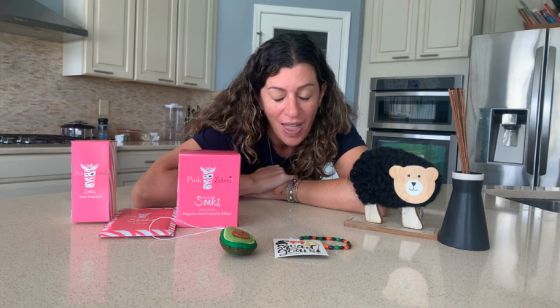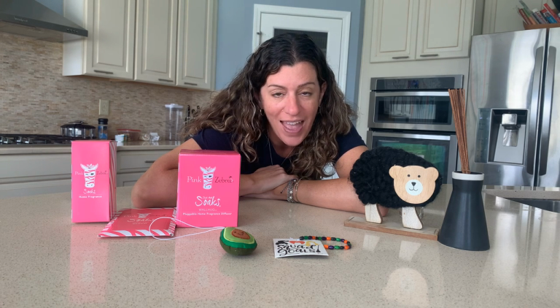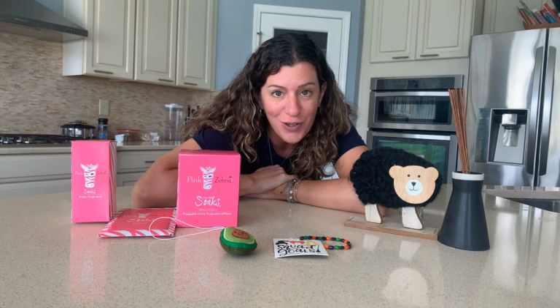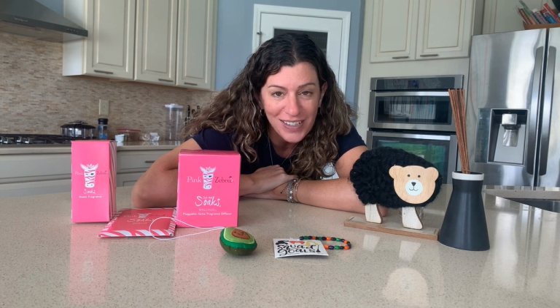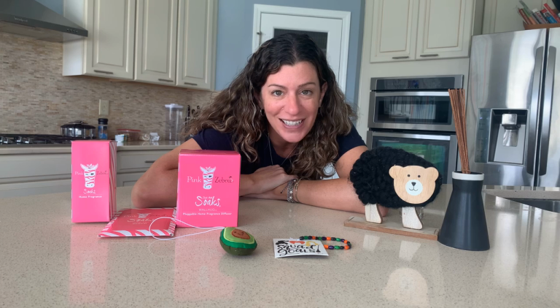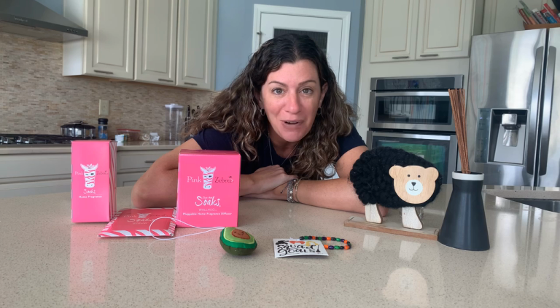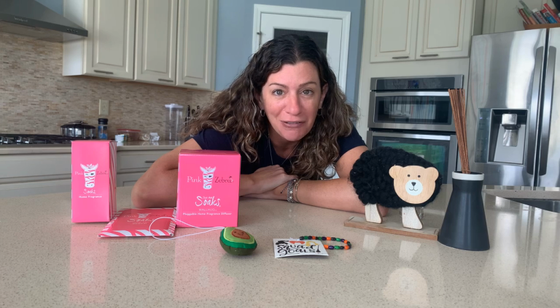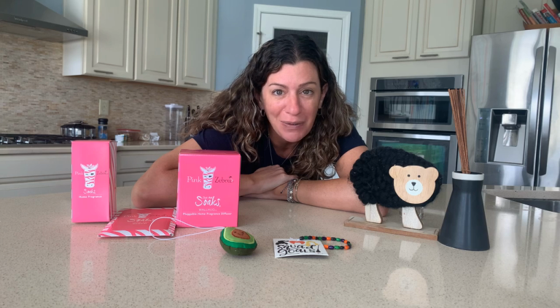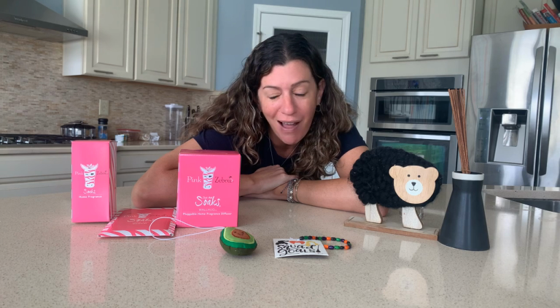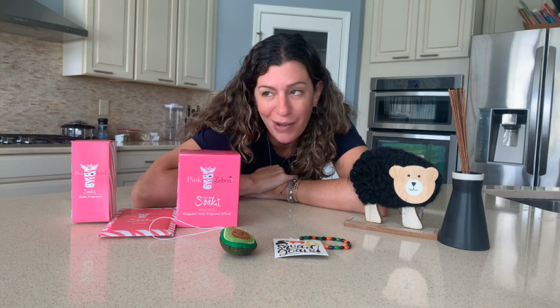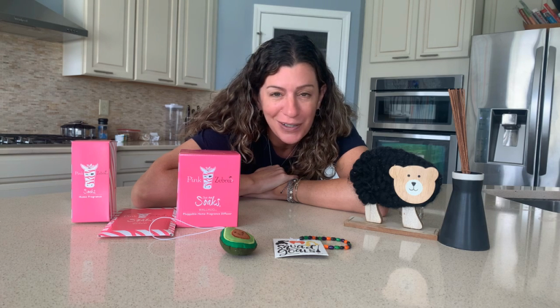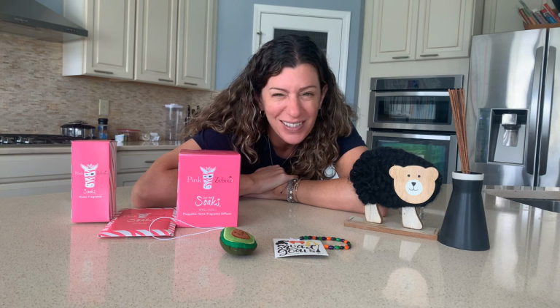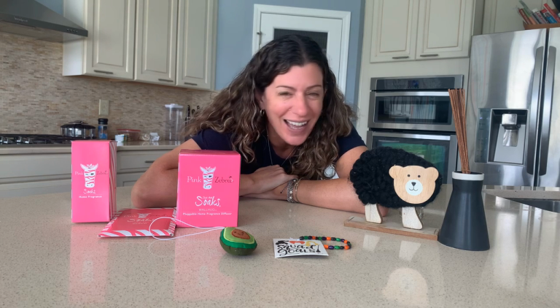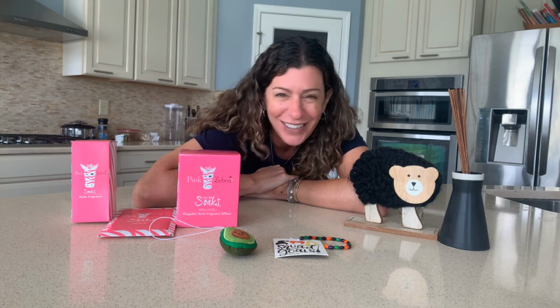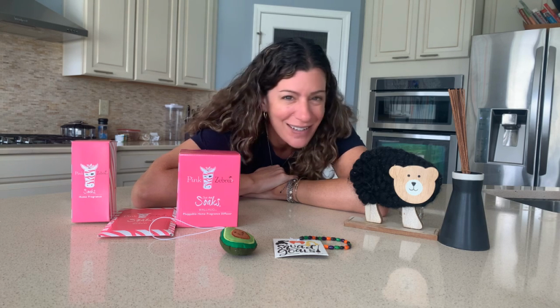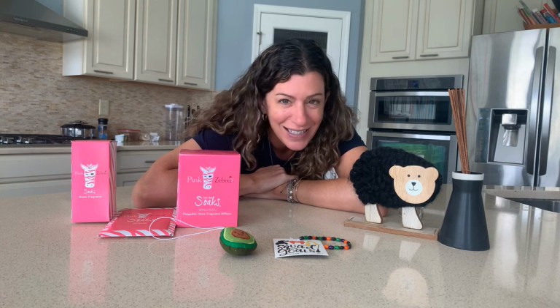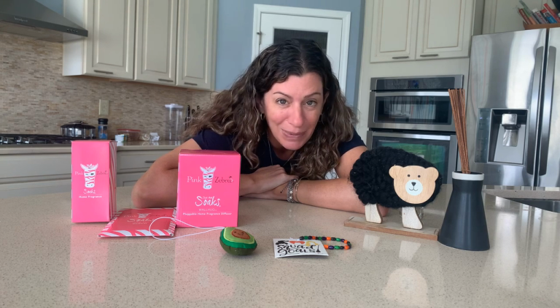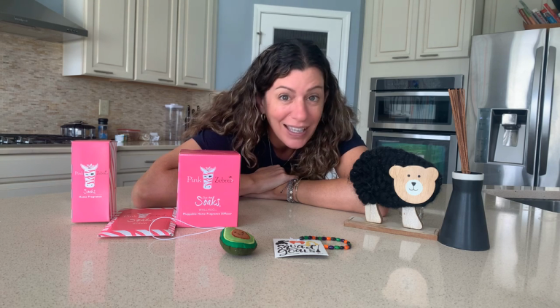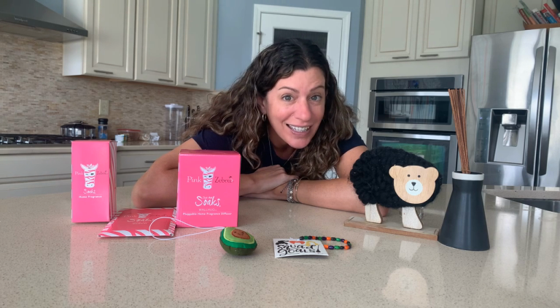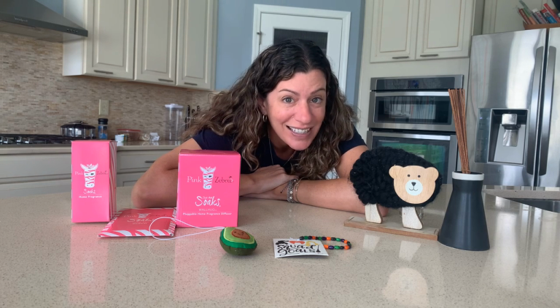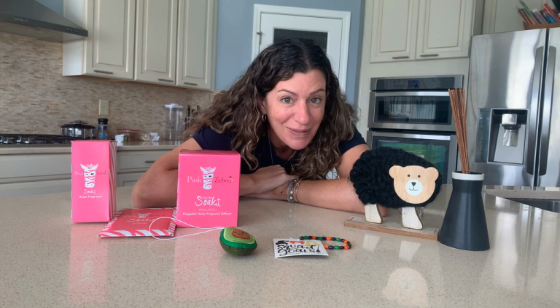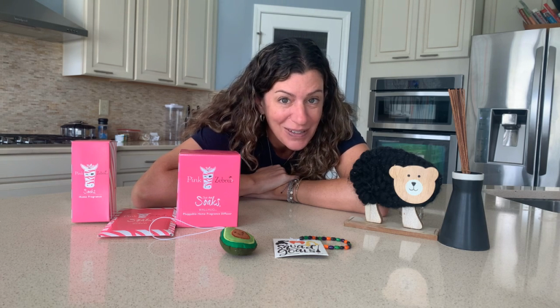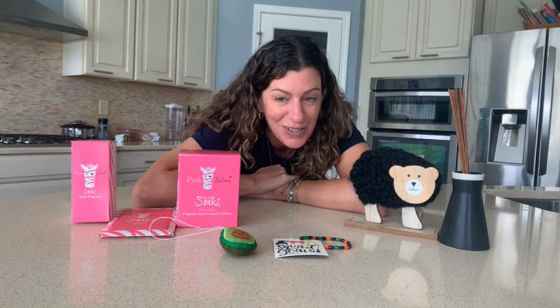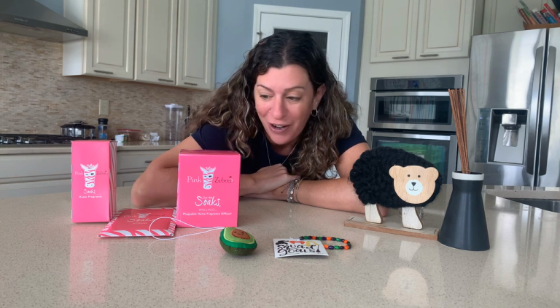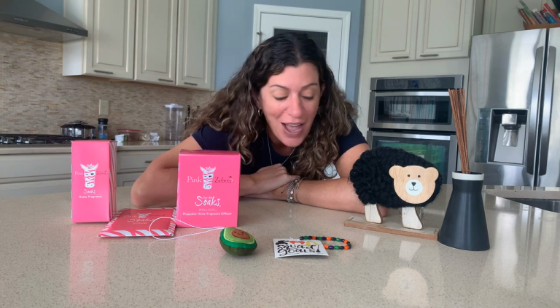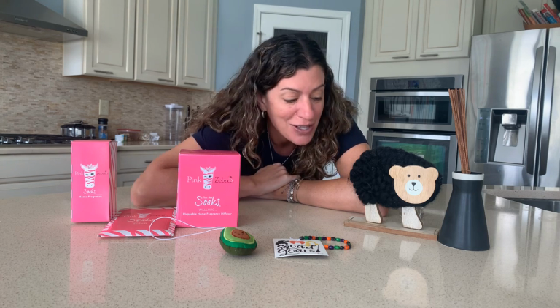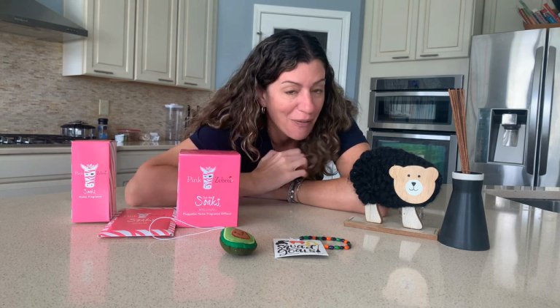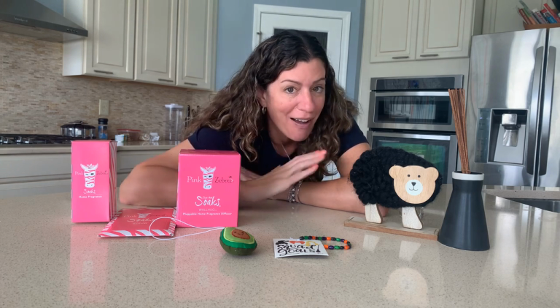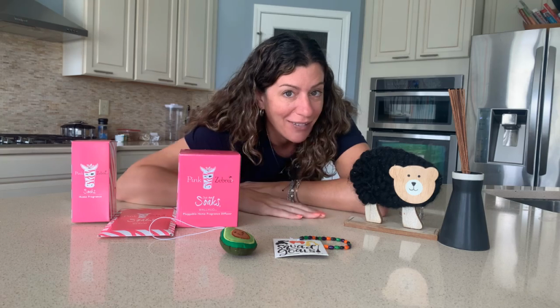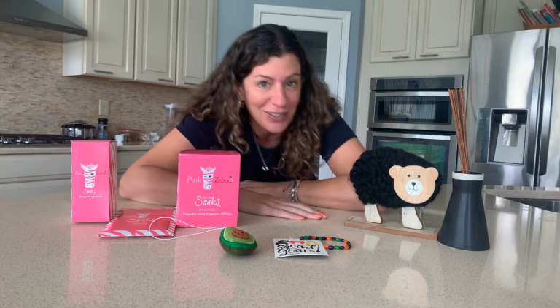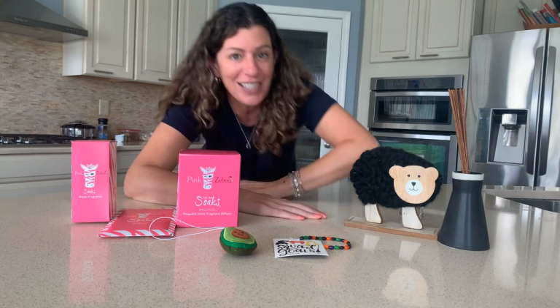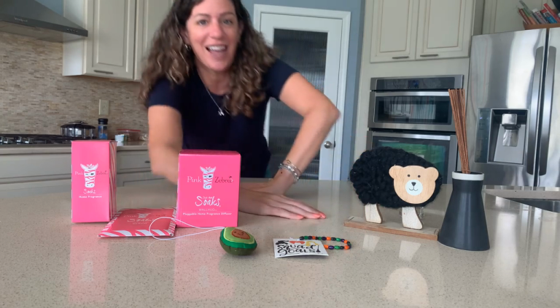So you guys can see the product really well, I'm going to scoot to the side because you don't need to see me — you need to see what Soaks are.